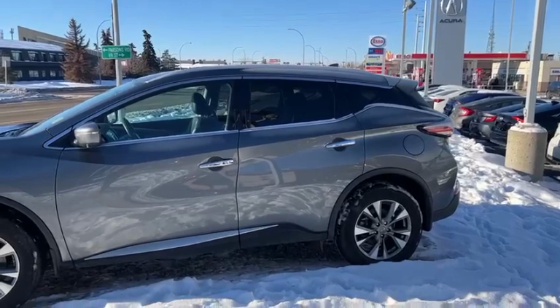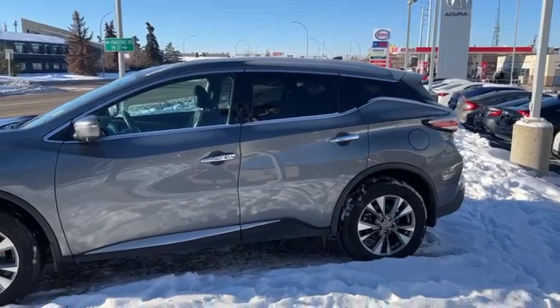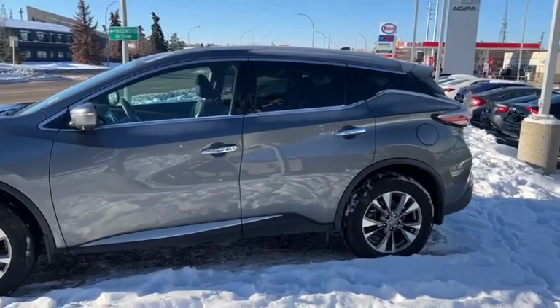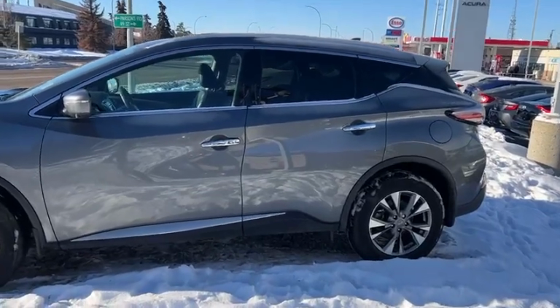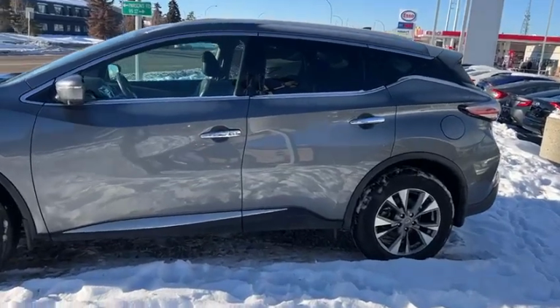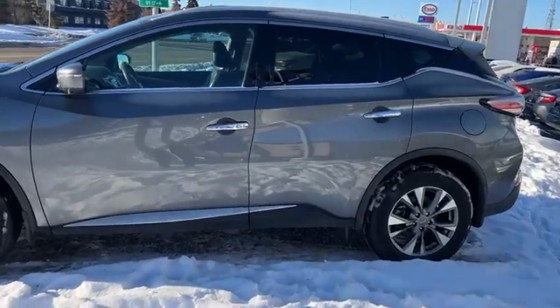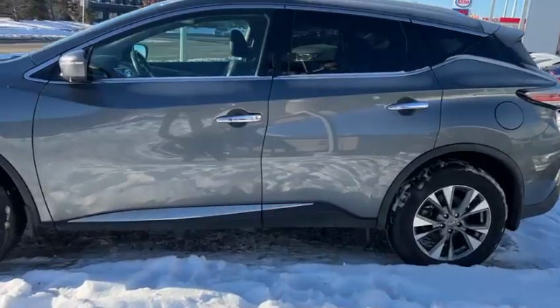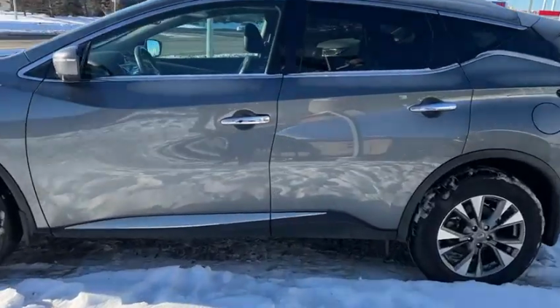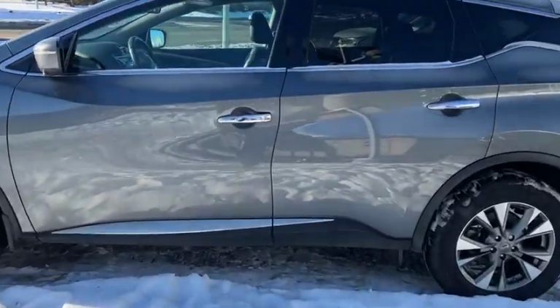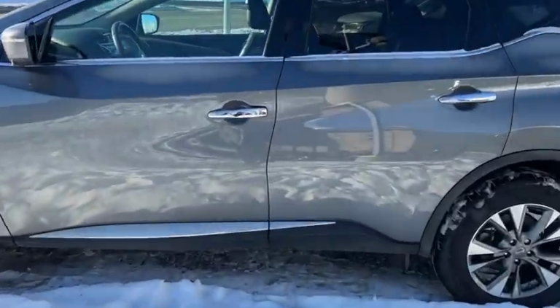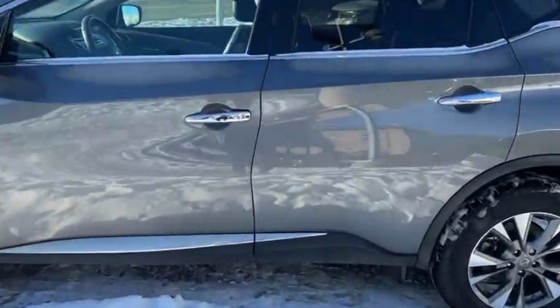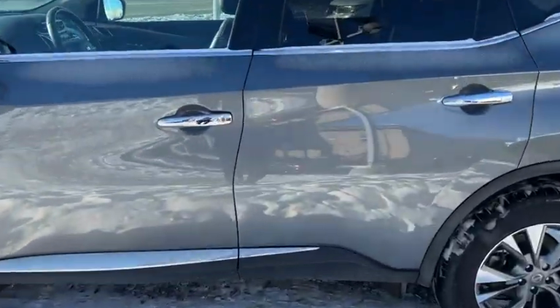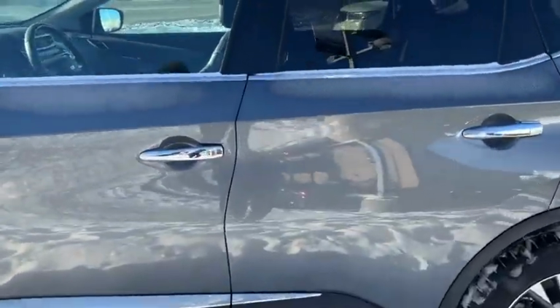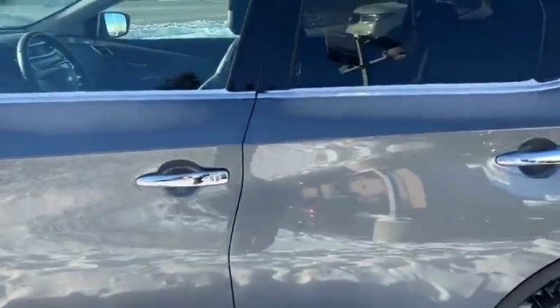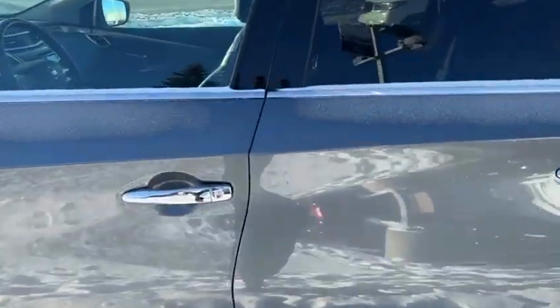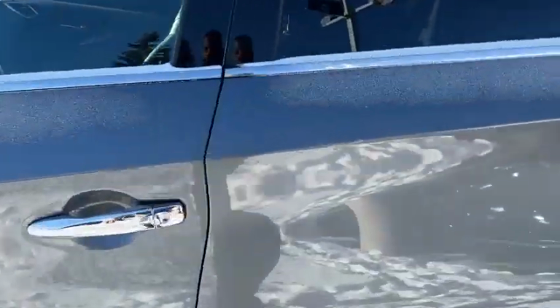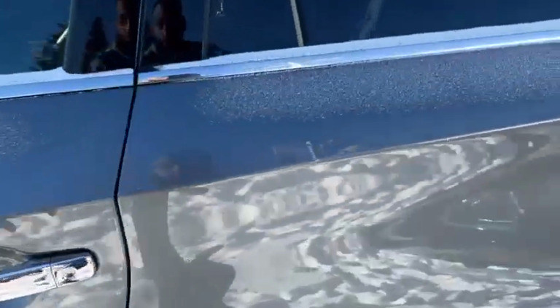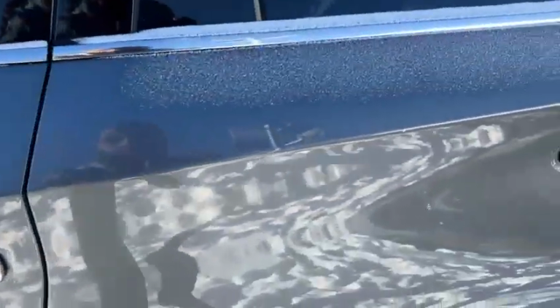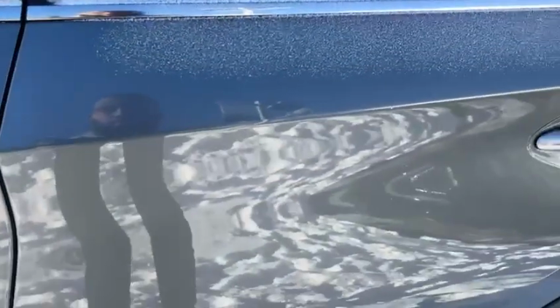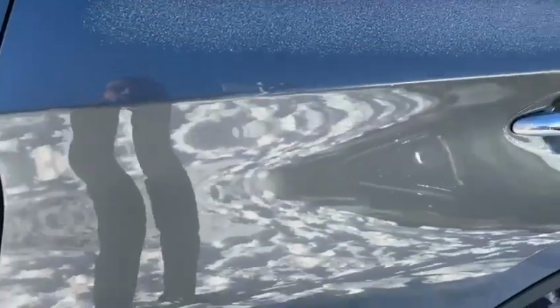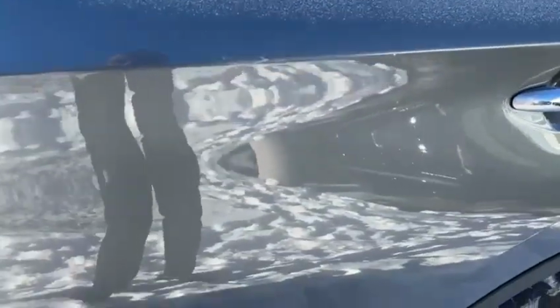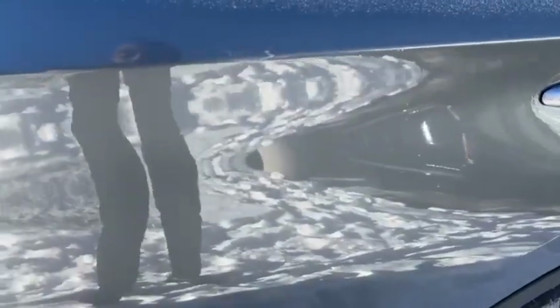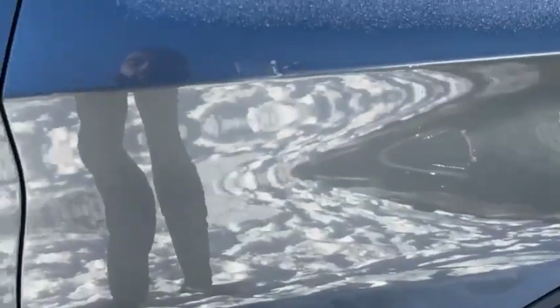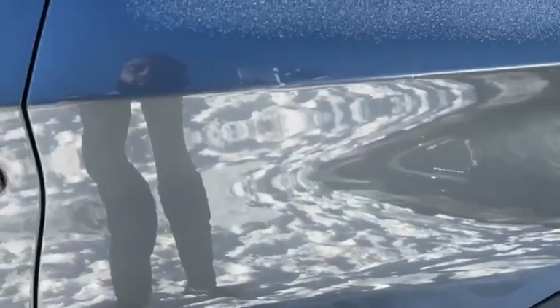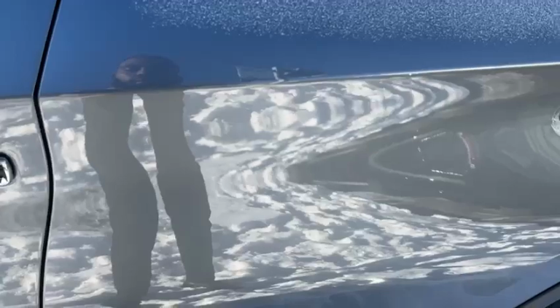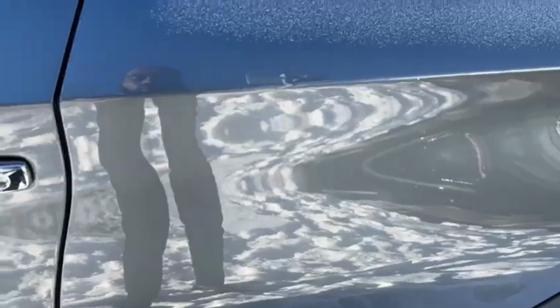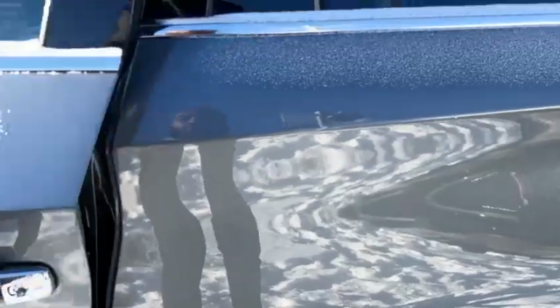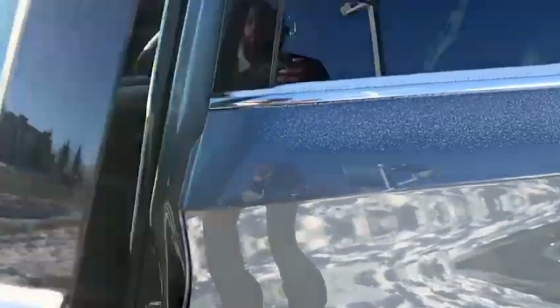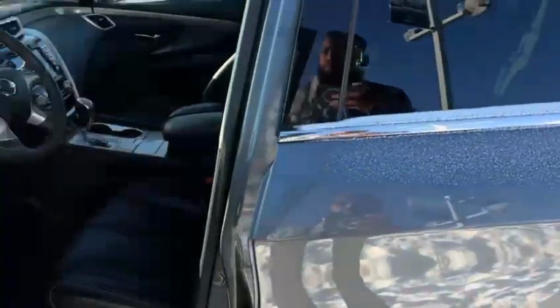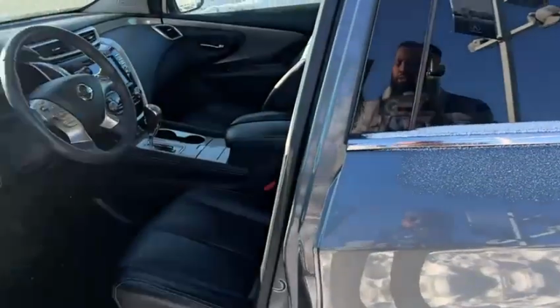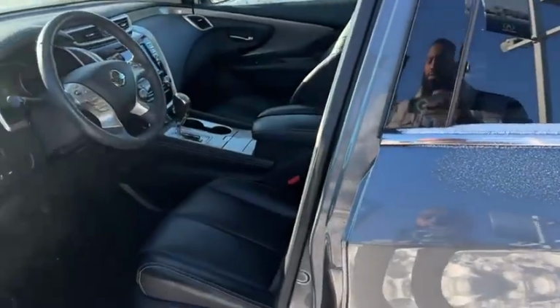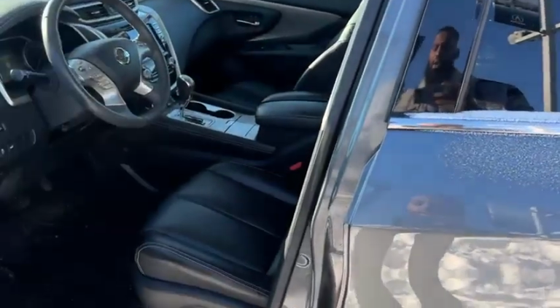You have keyless entry on the front doors here — you just press this button to unlock.